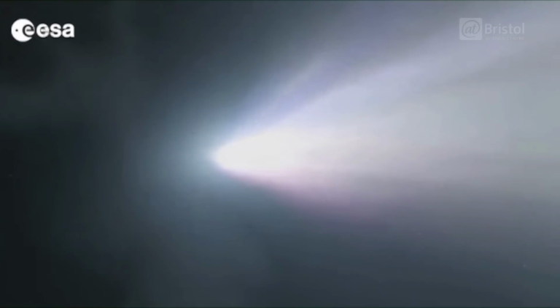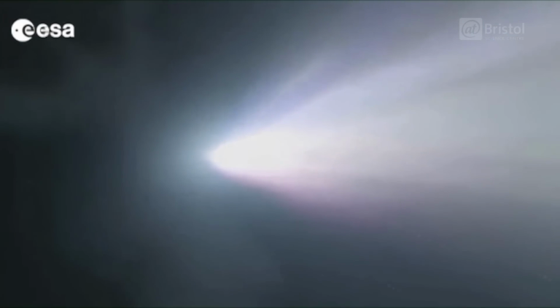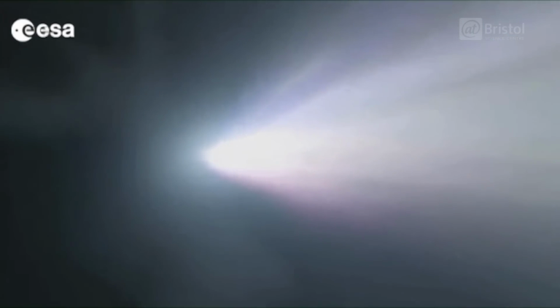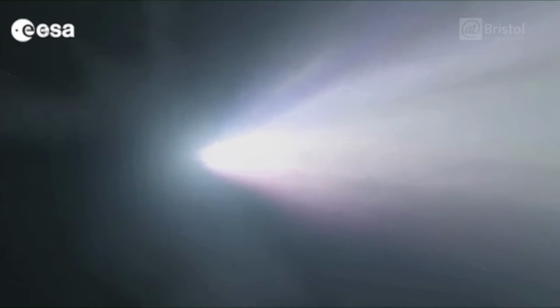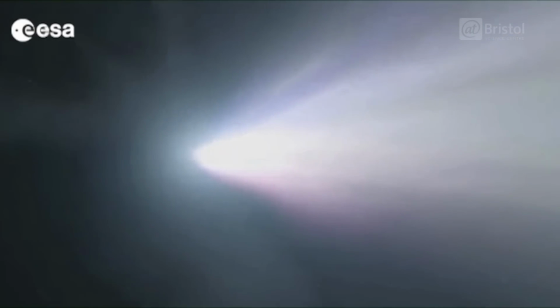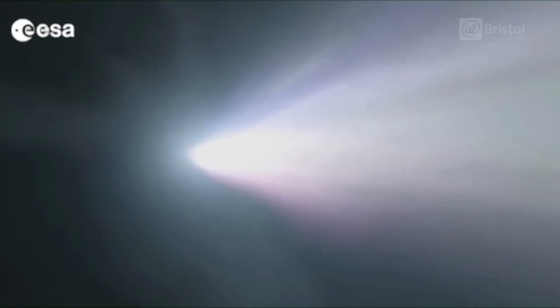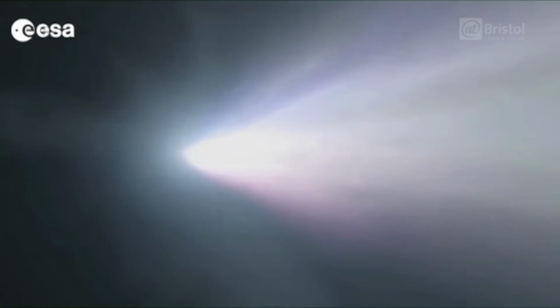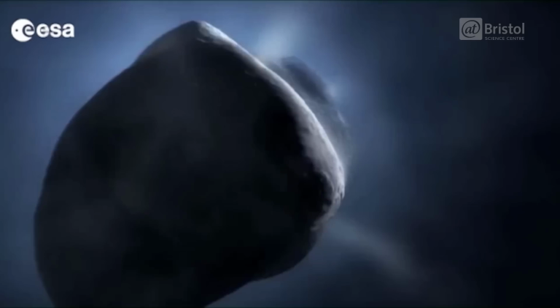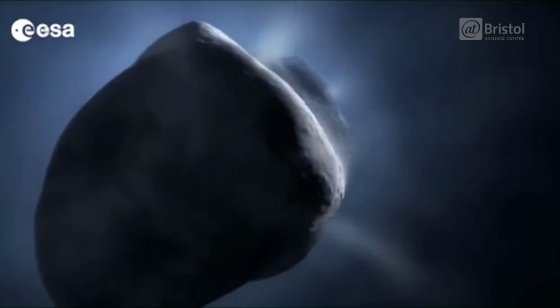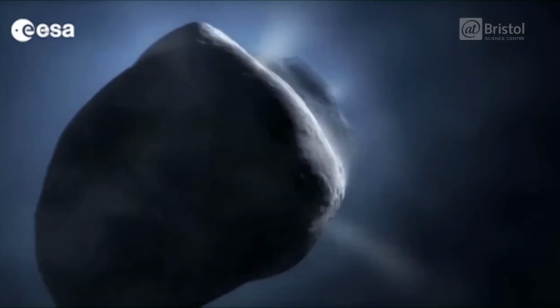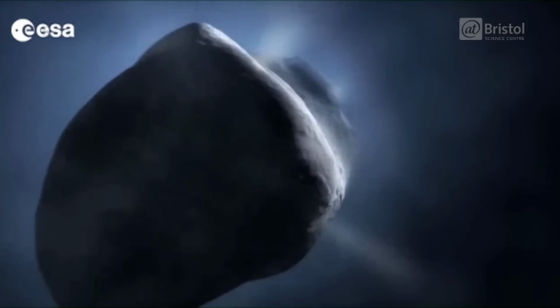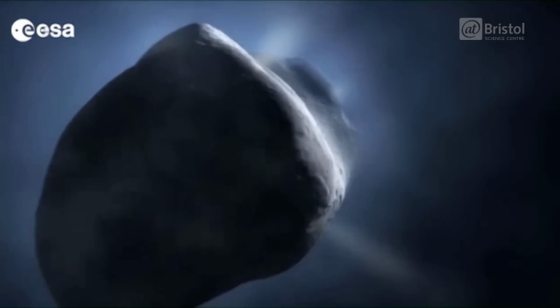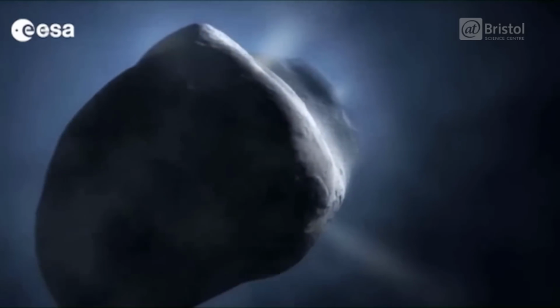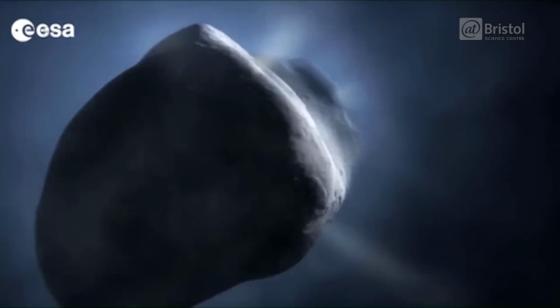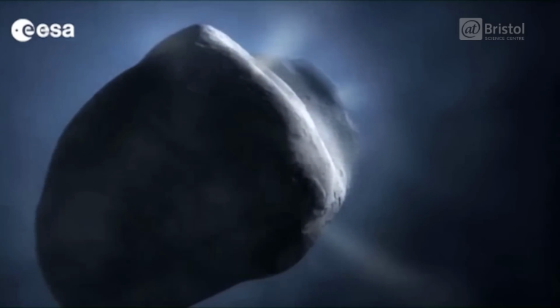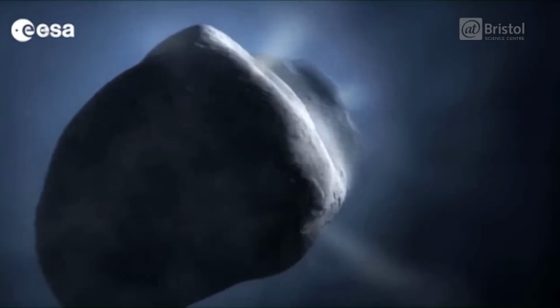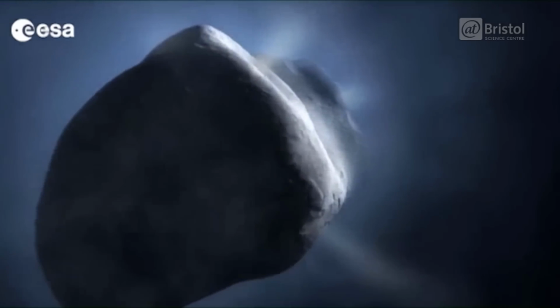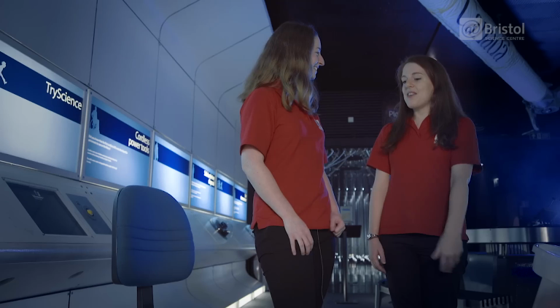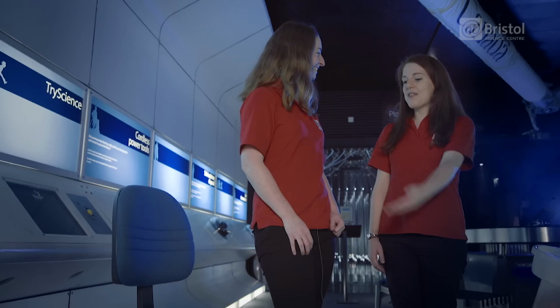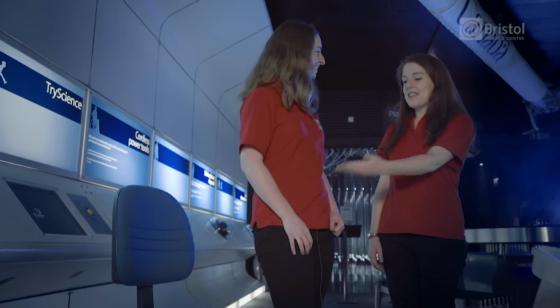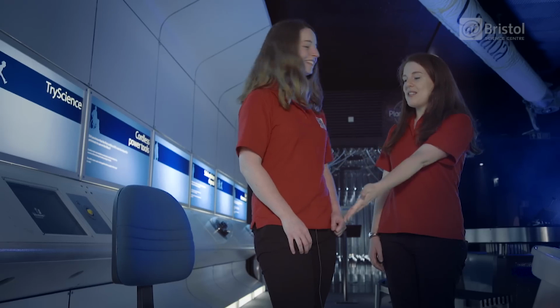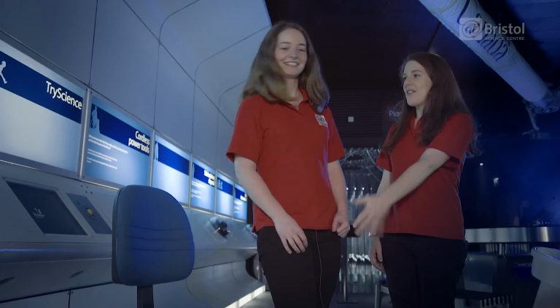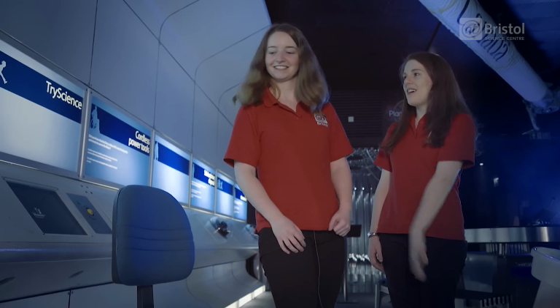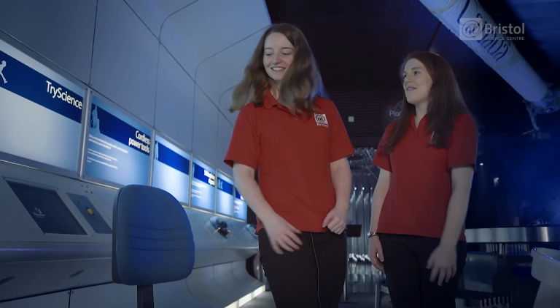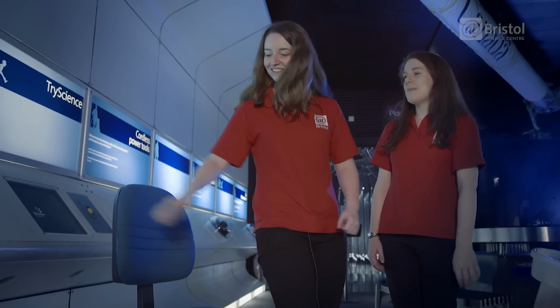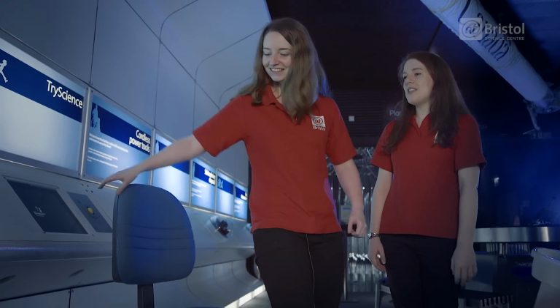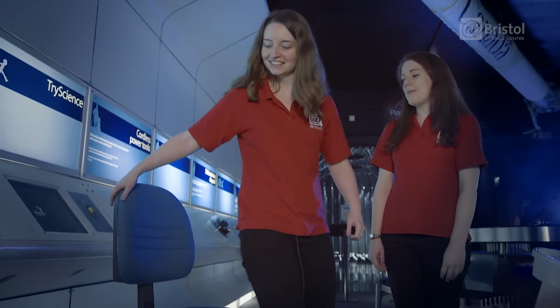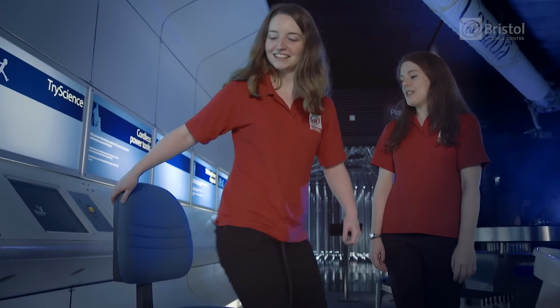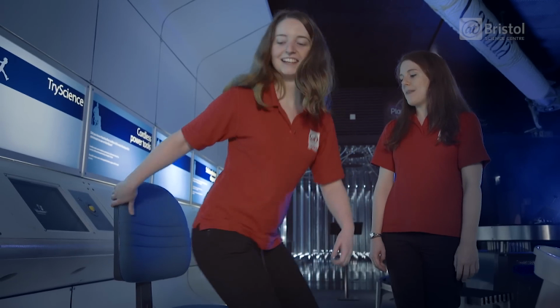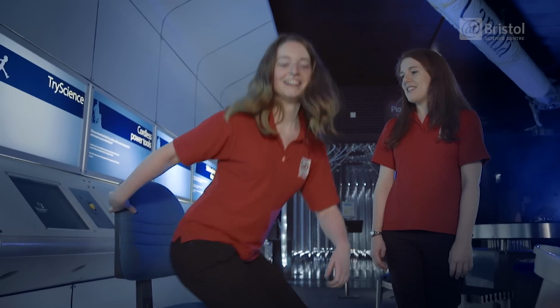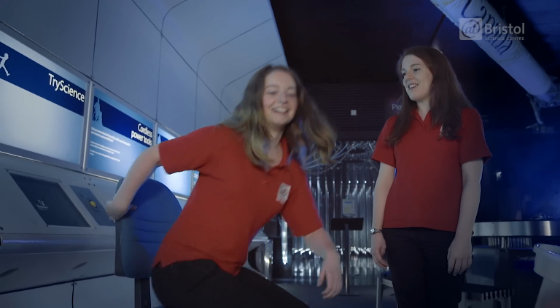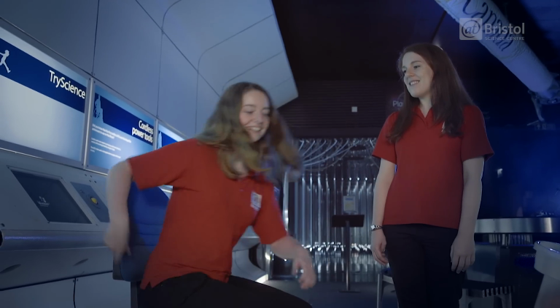Beth, you're going to be our ESA rocket scientist today and you're going to sit on our lovely spinning chair, which is planet Earth.